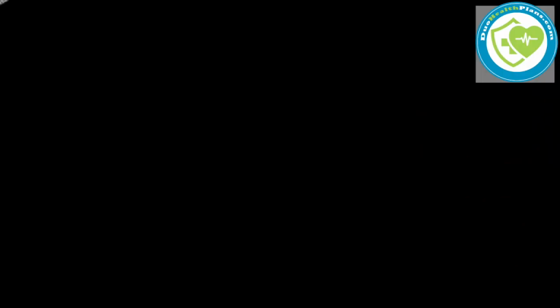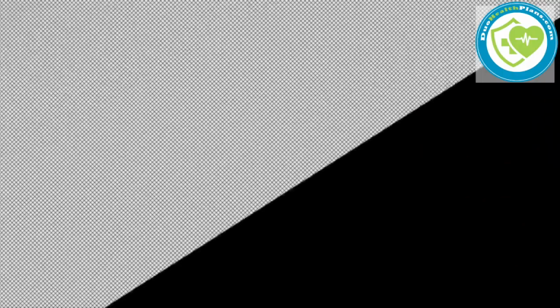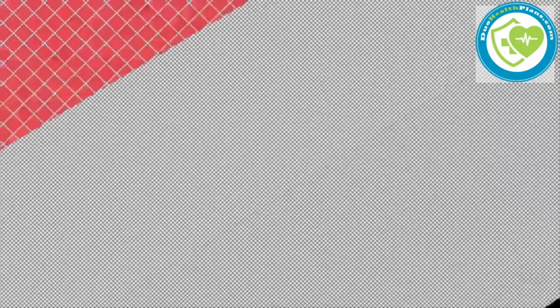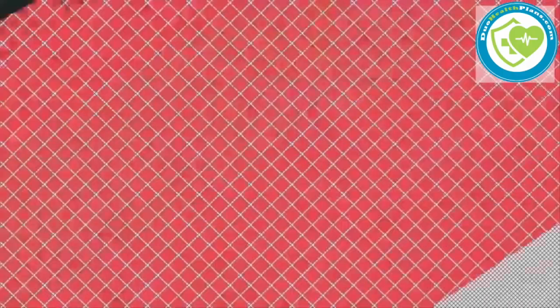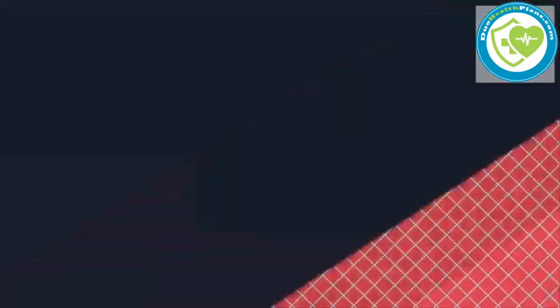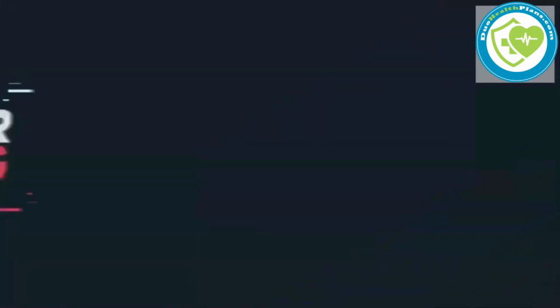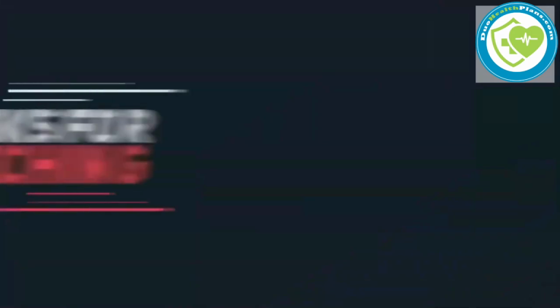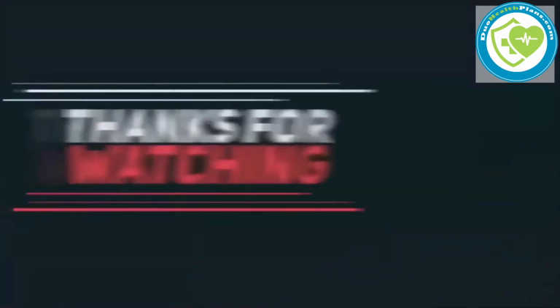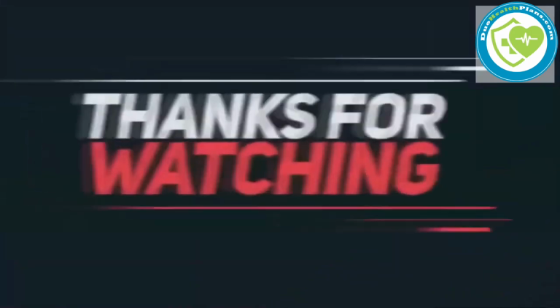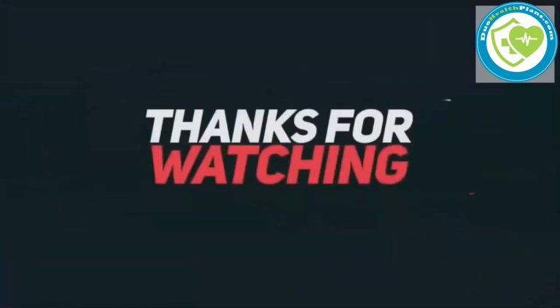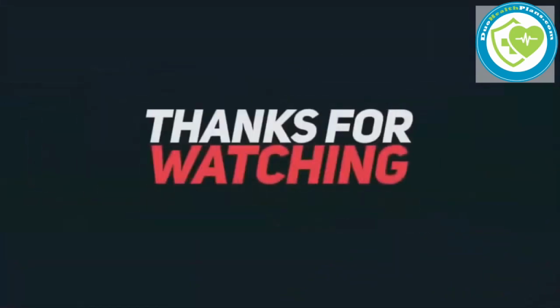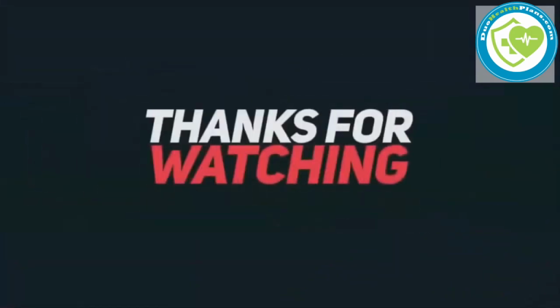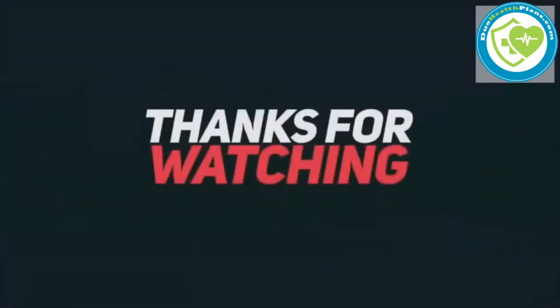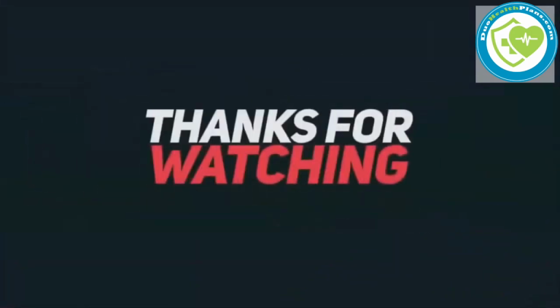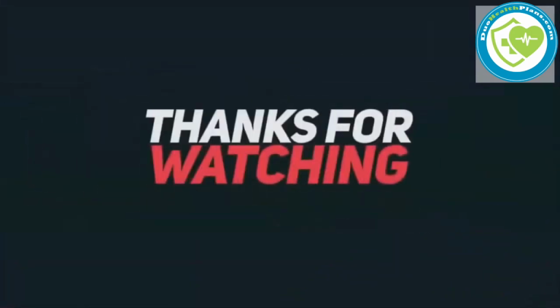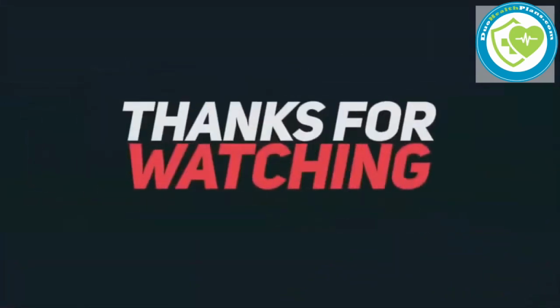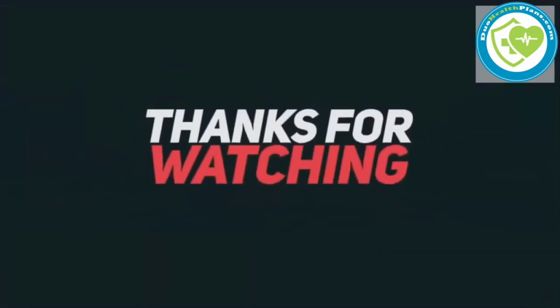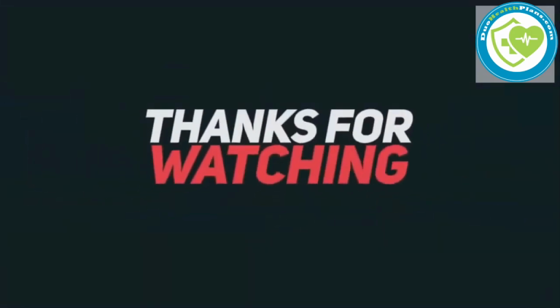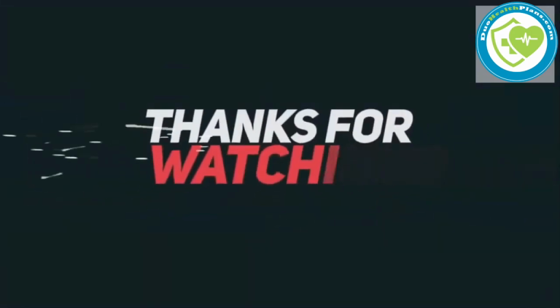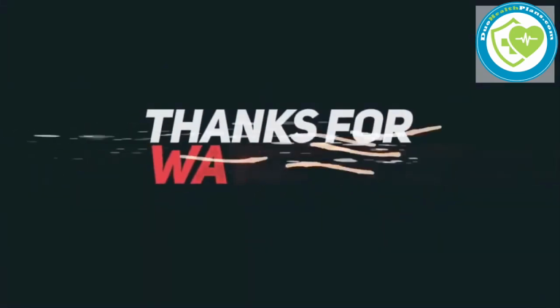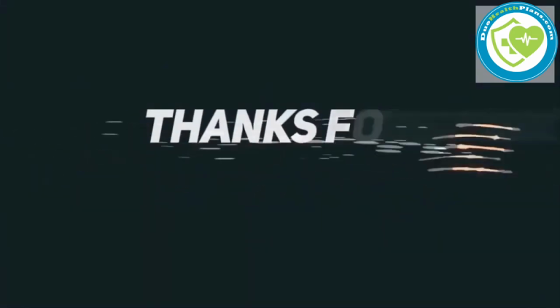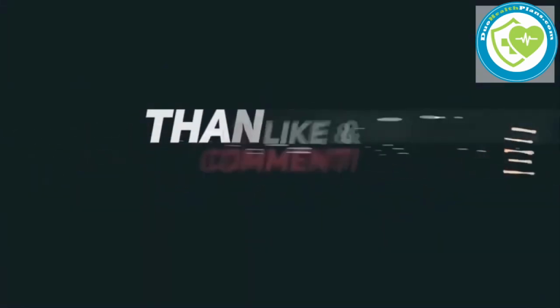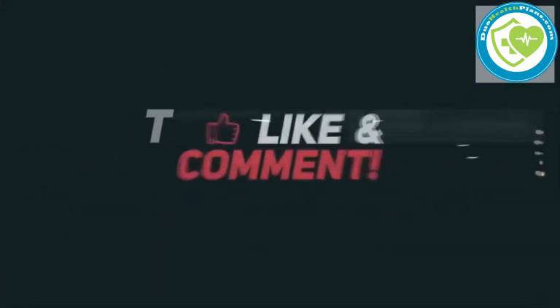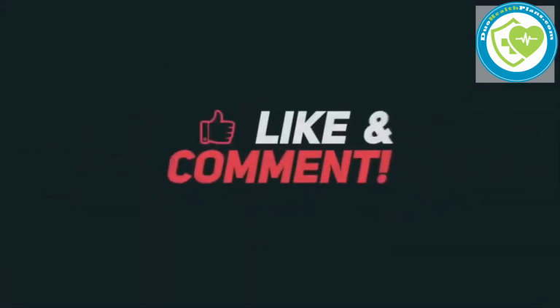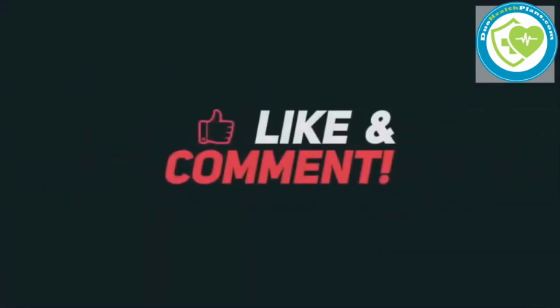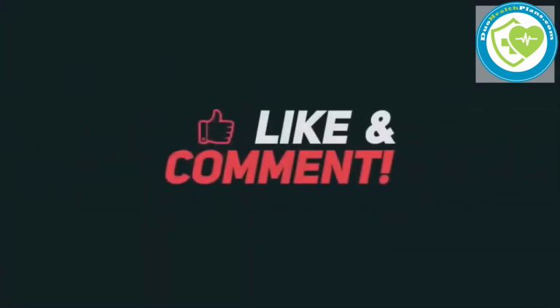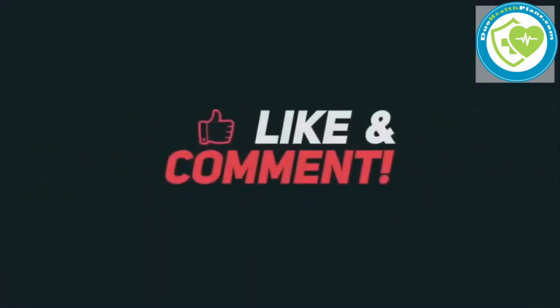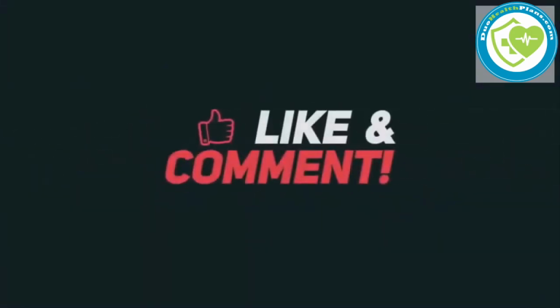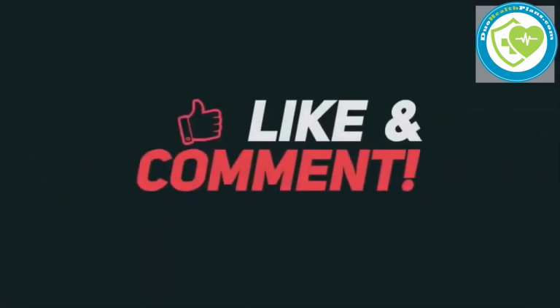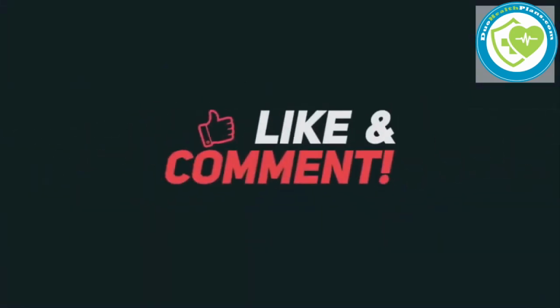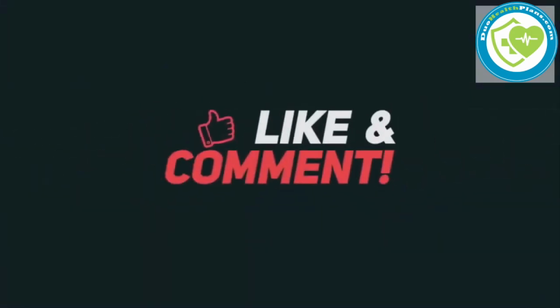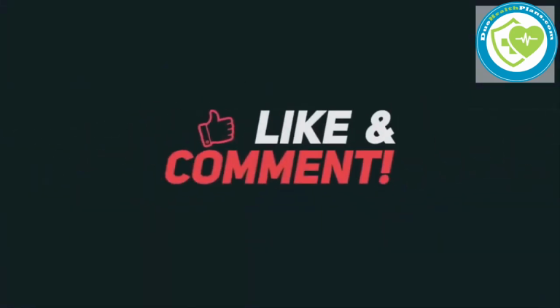Thanks for watching. We hope you found this information helpful. Don't forget to subscribe.